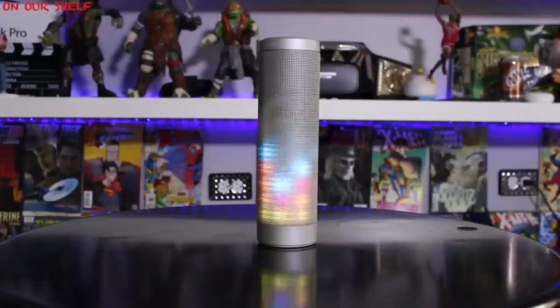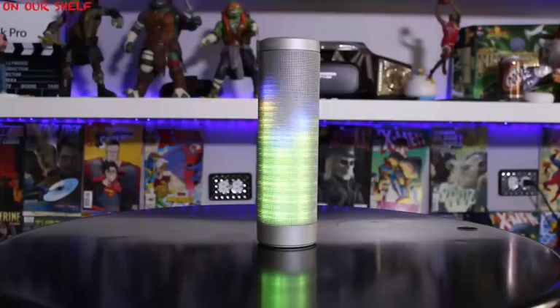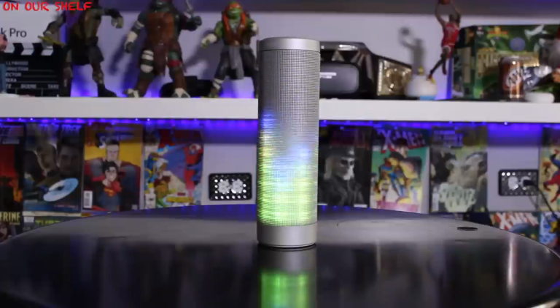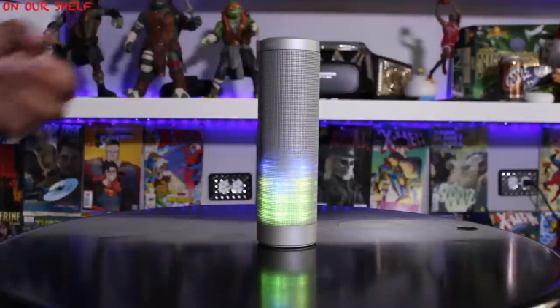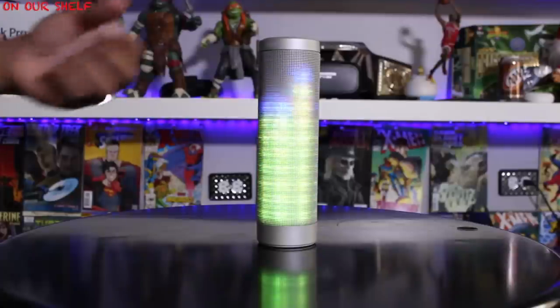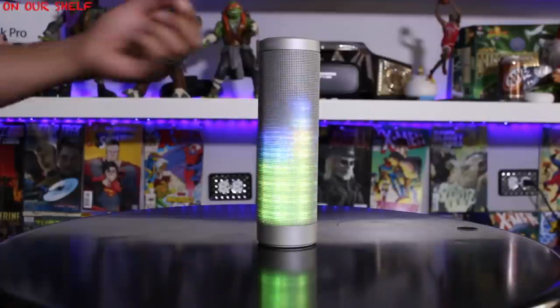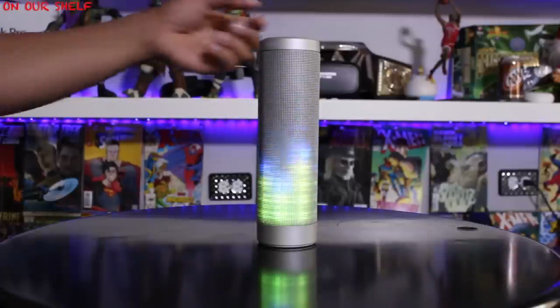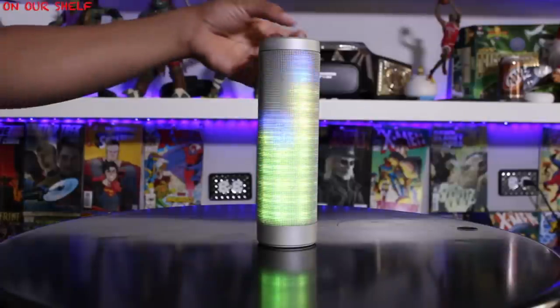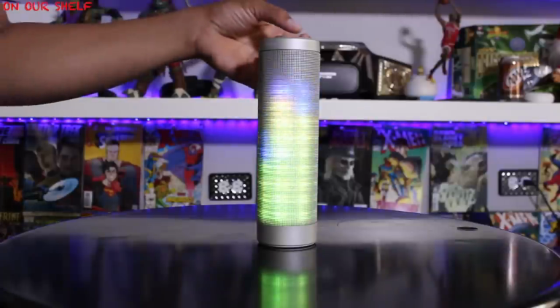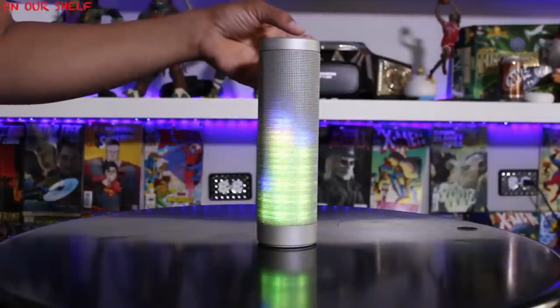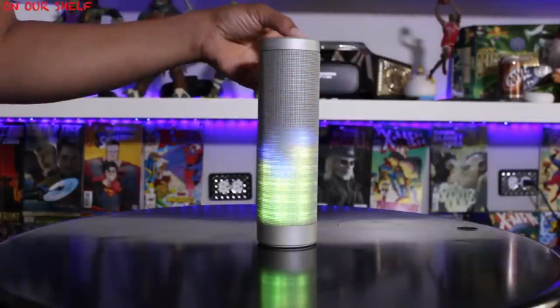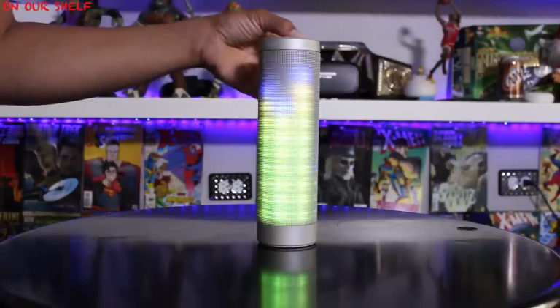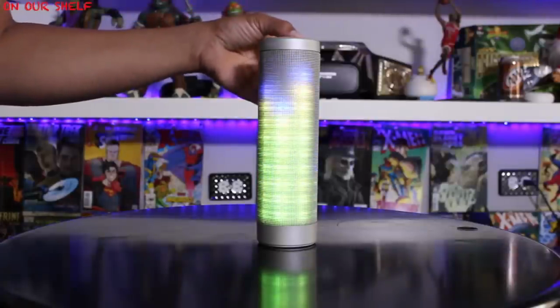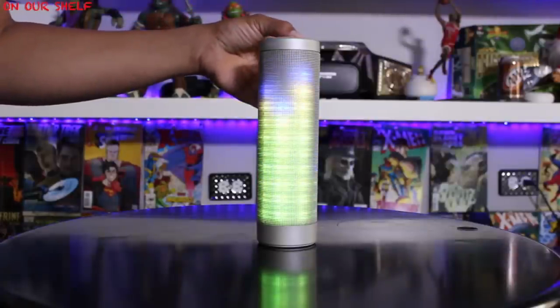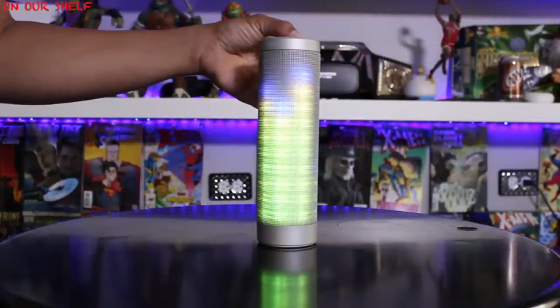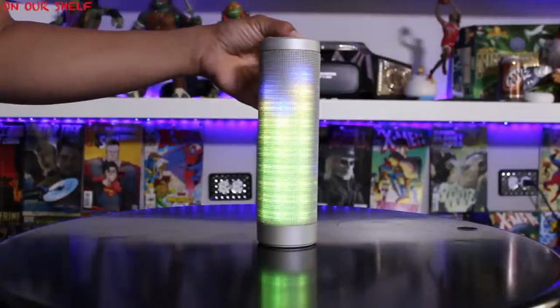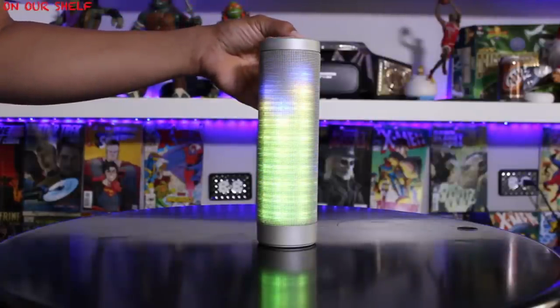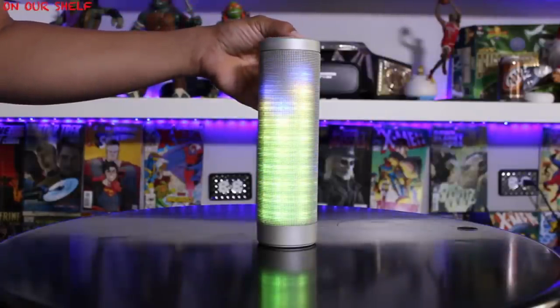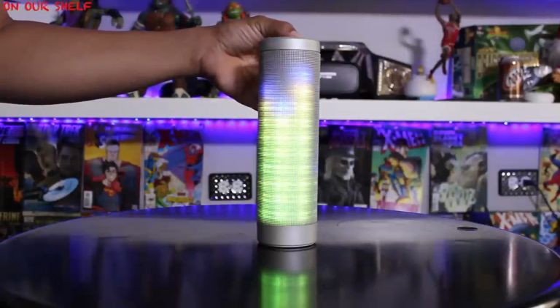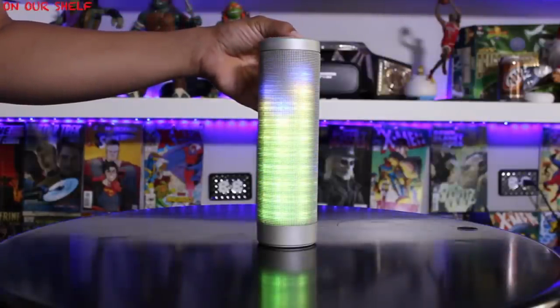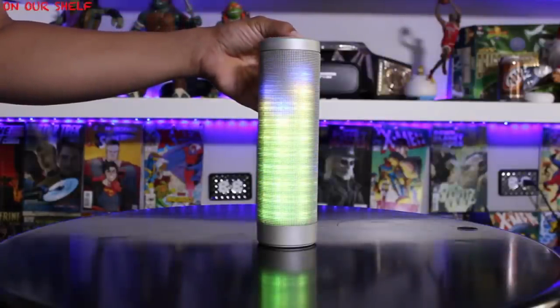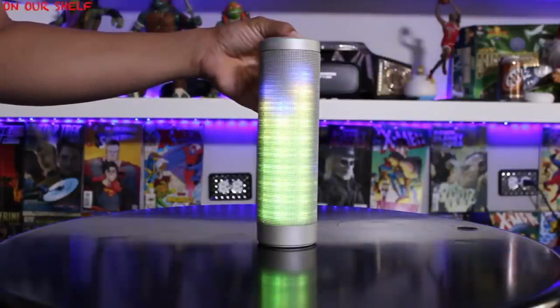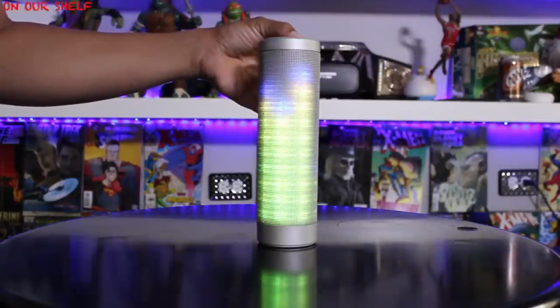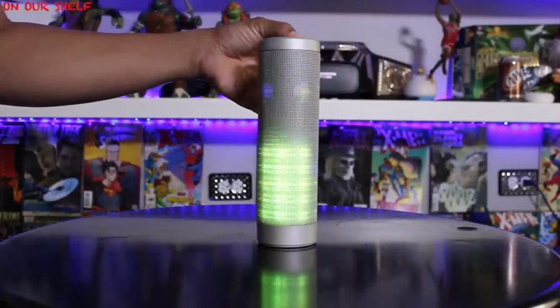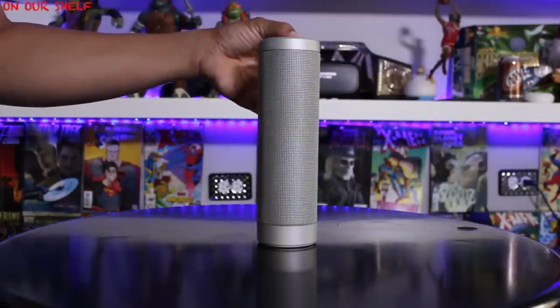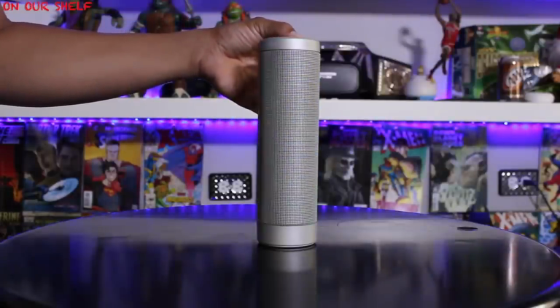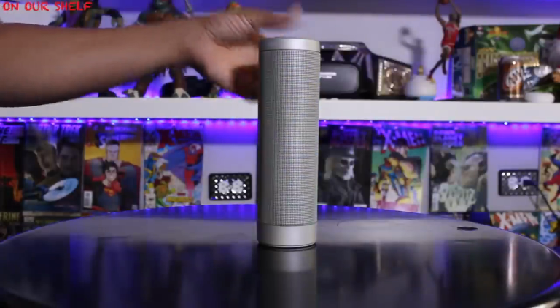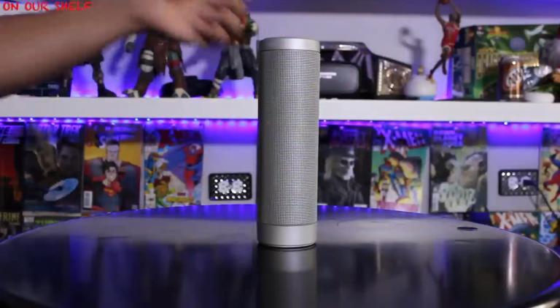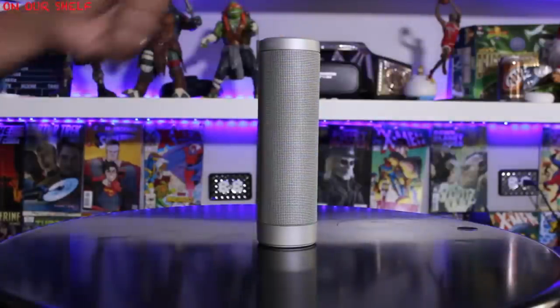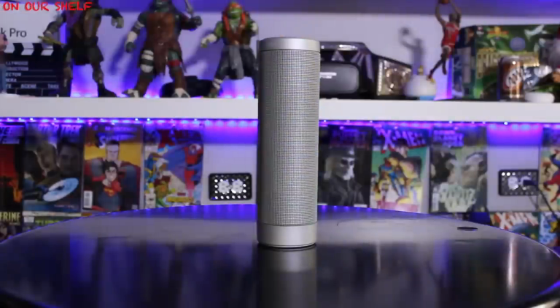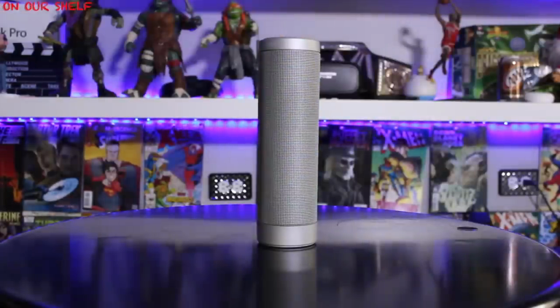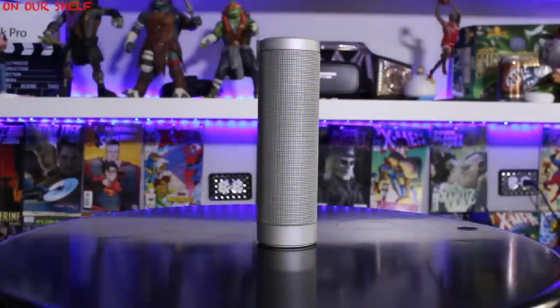And of course, if you don't want any lights at all, you can just hold down the light button and there will be no light.